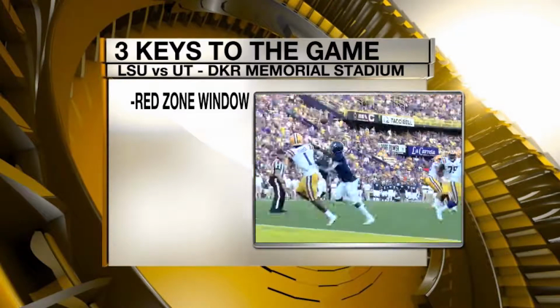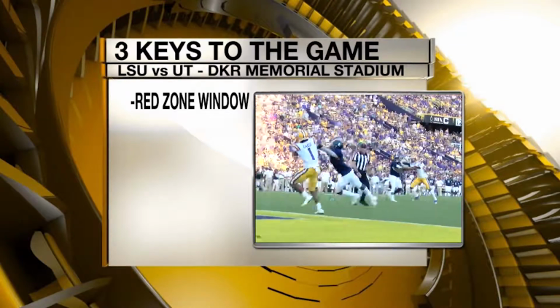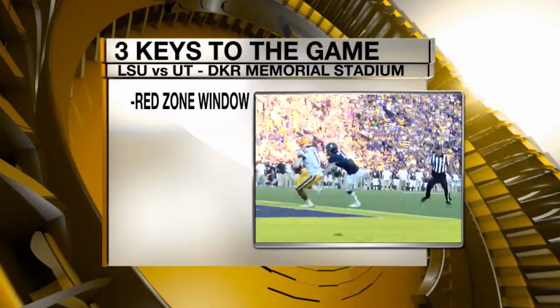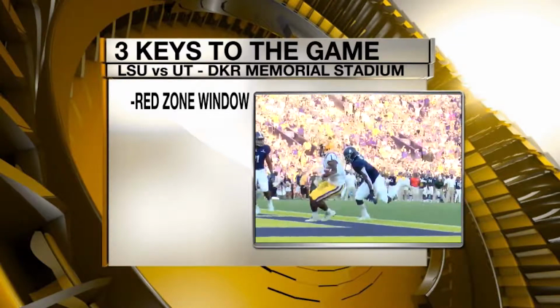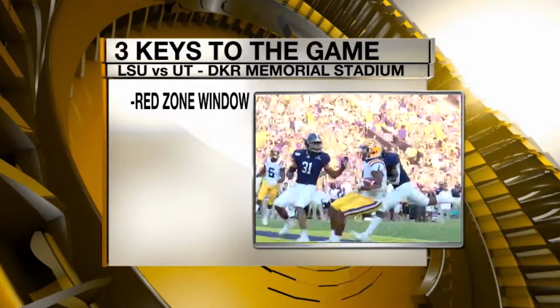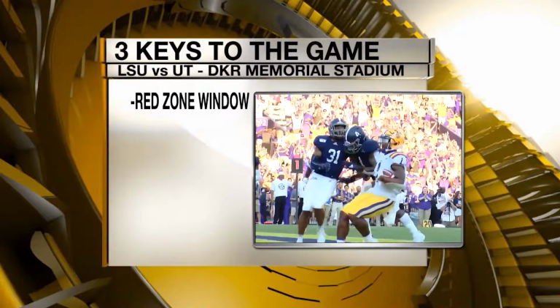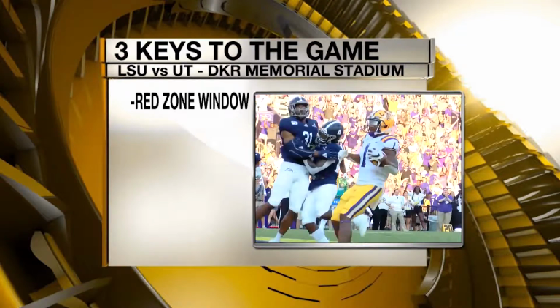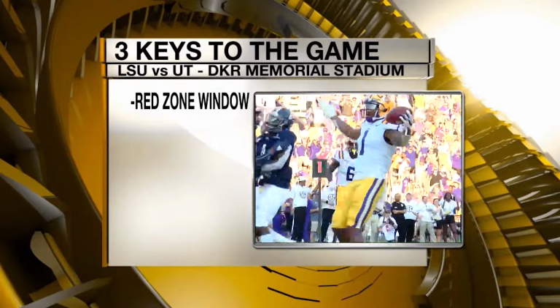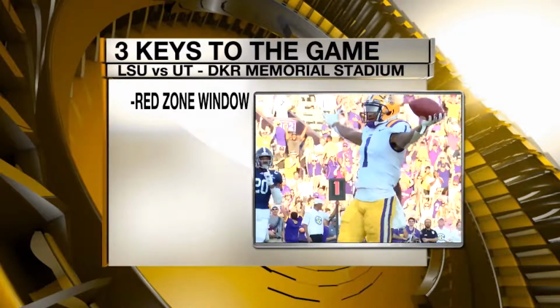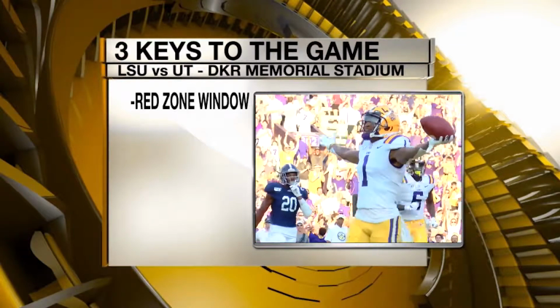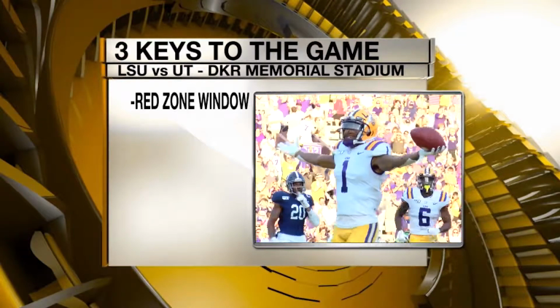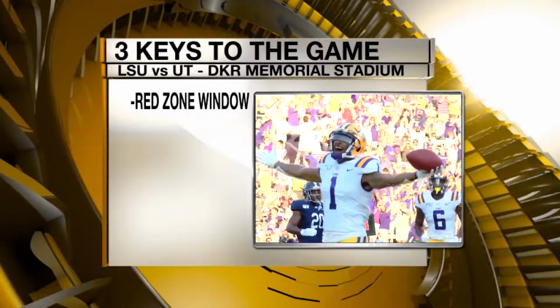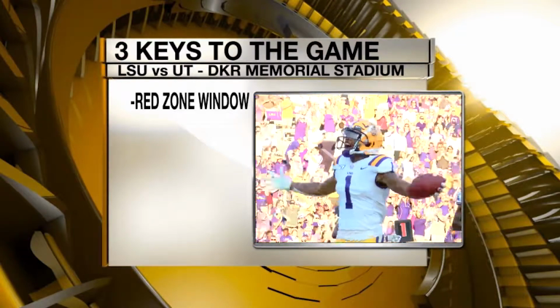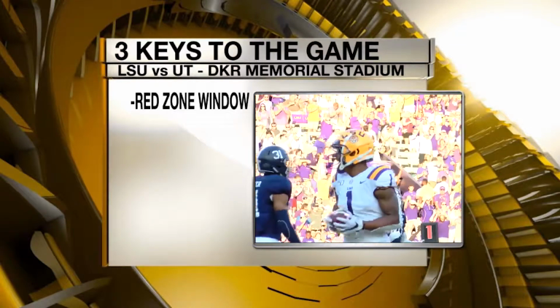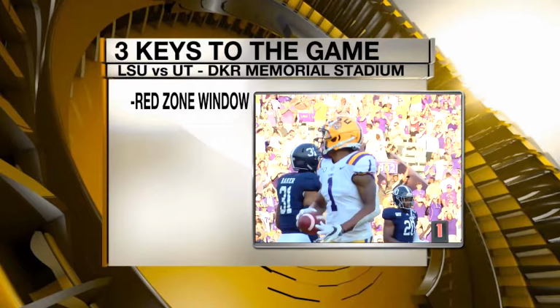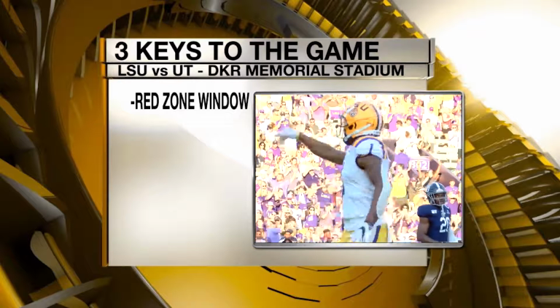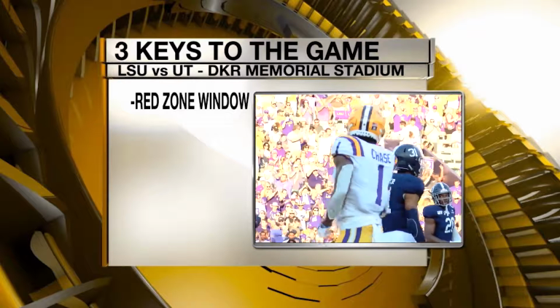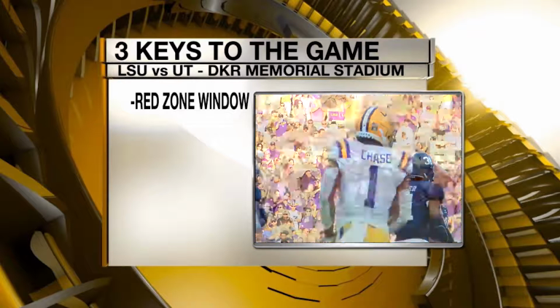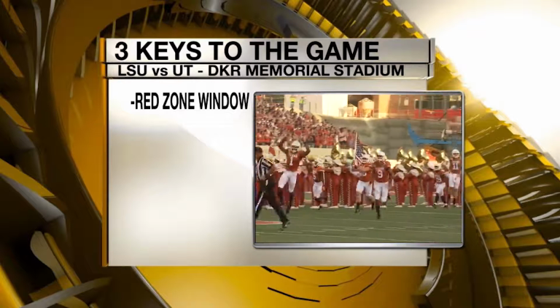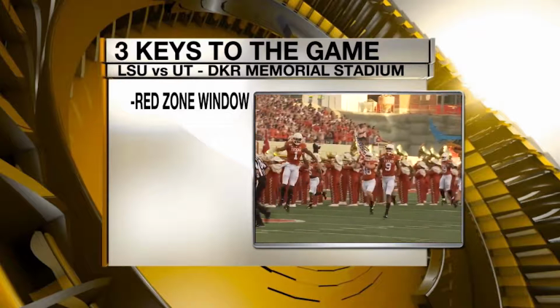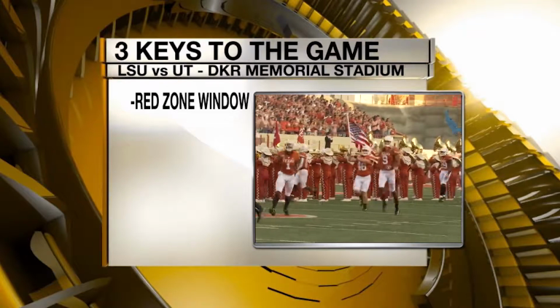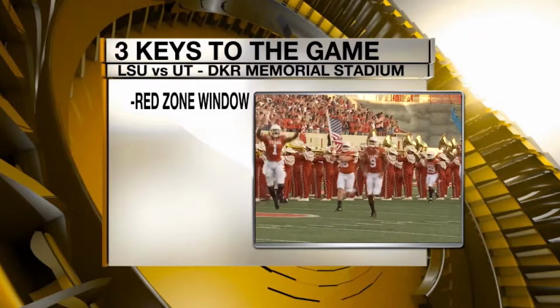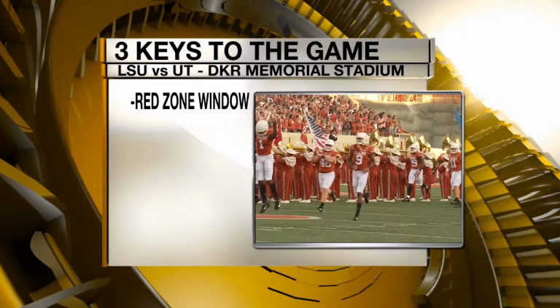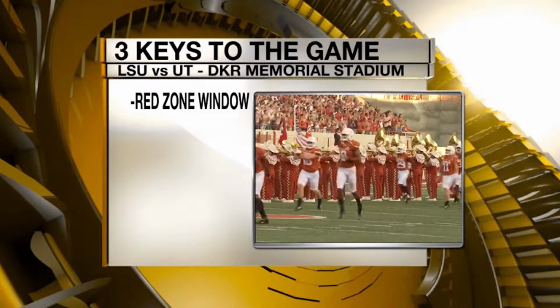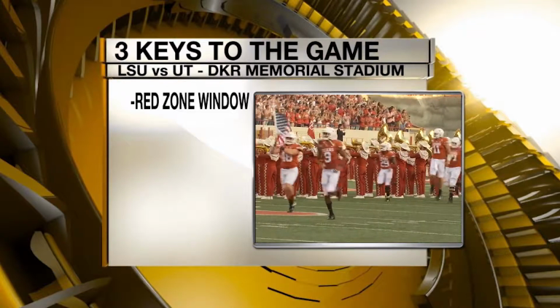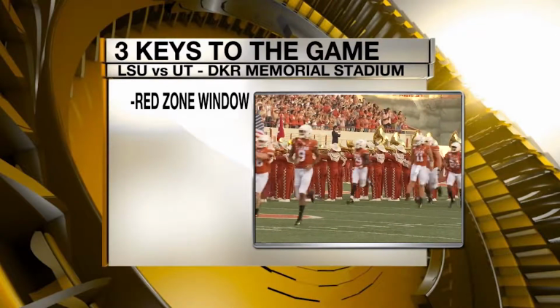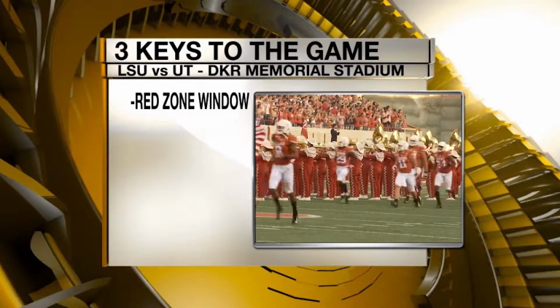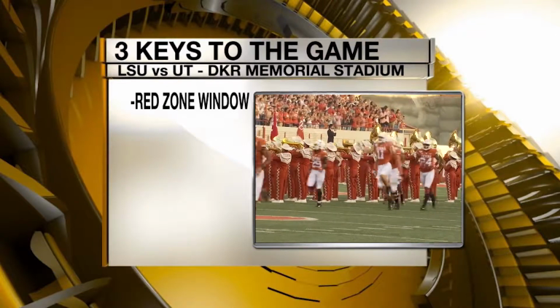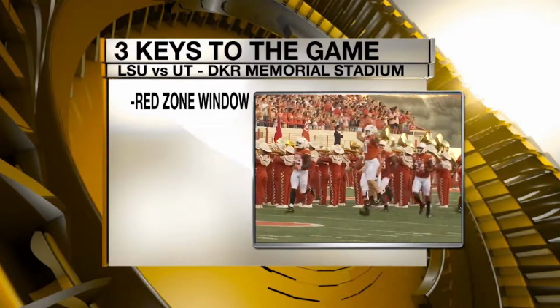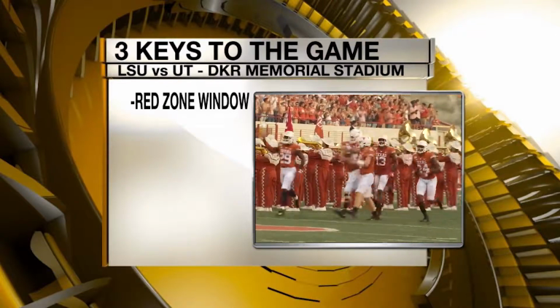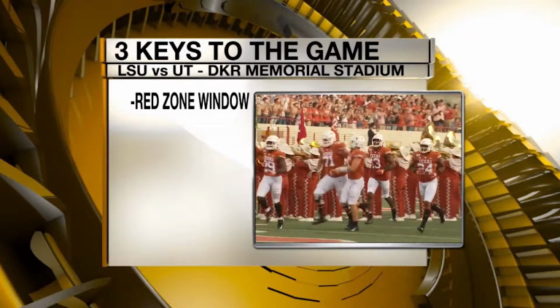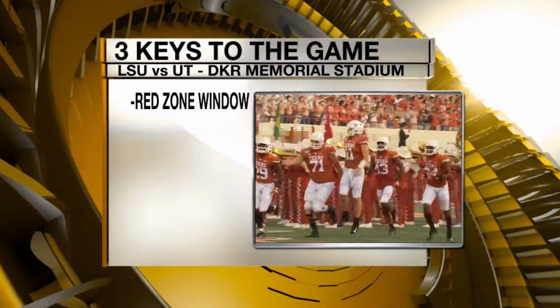The field really shortens. The windows are smaller. The options are limited. Who can execute and turn chances into six points, not three.